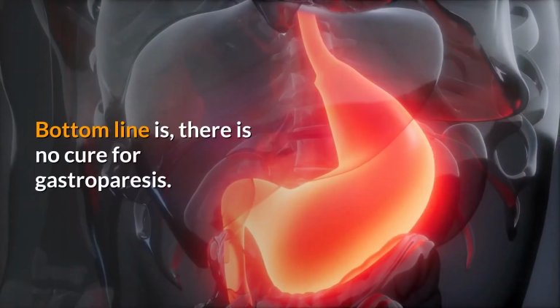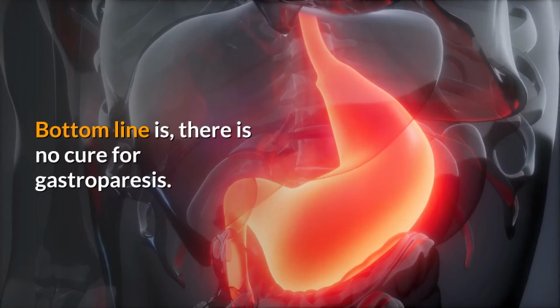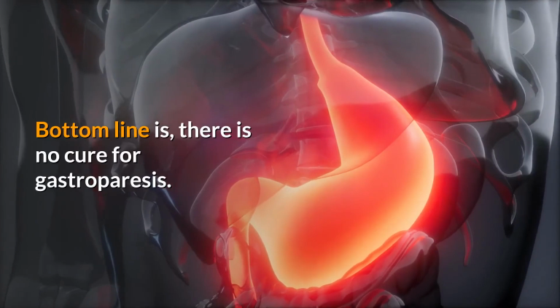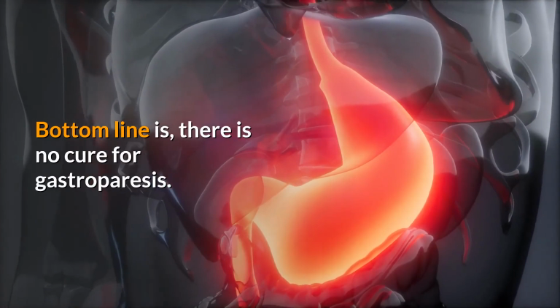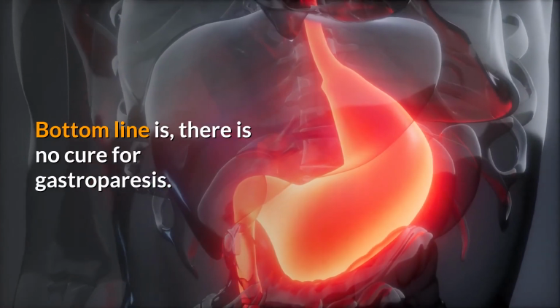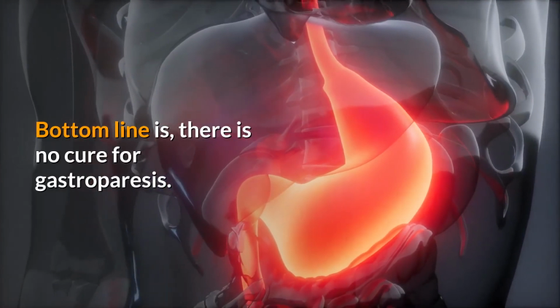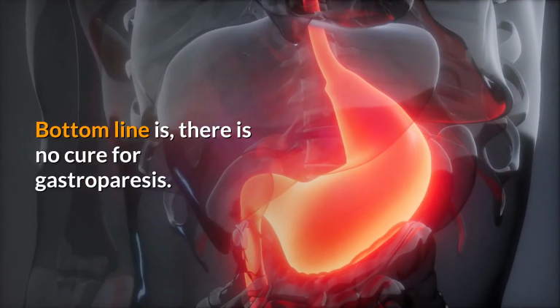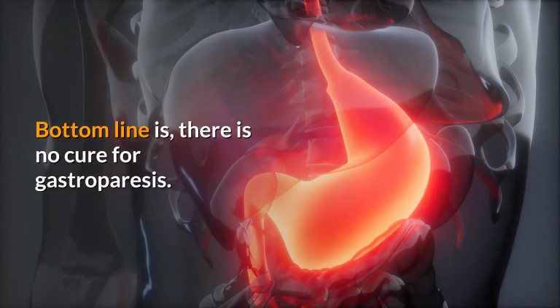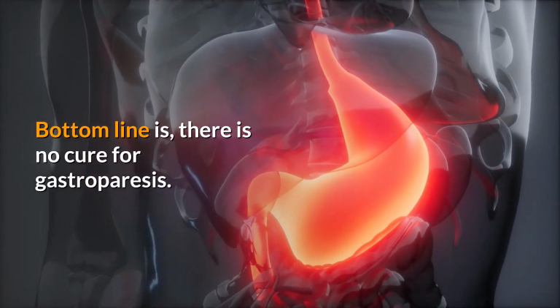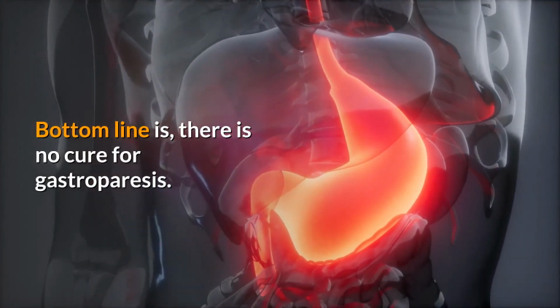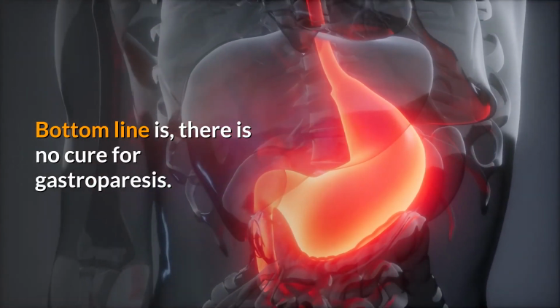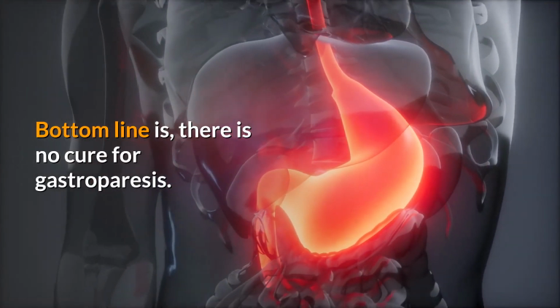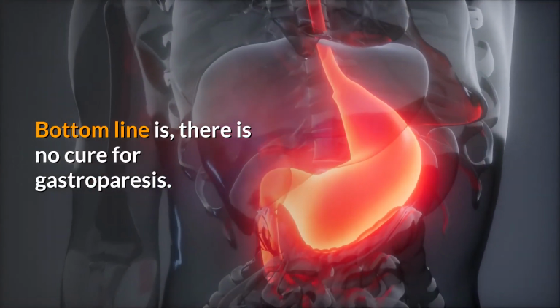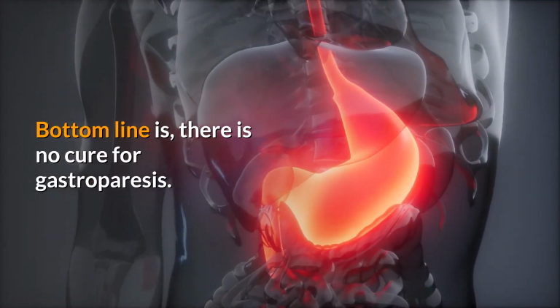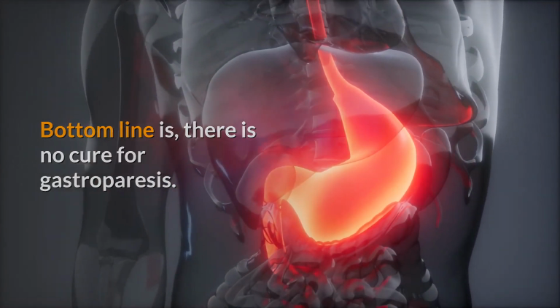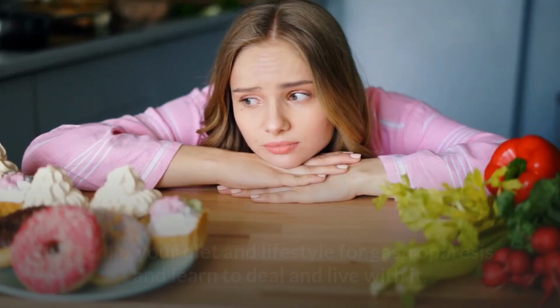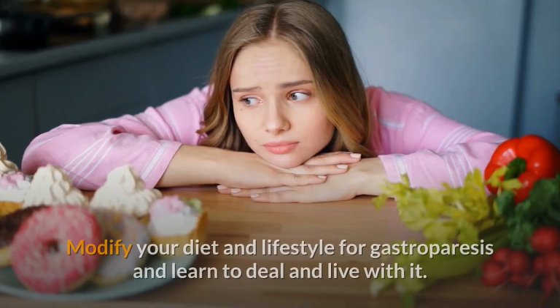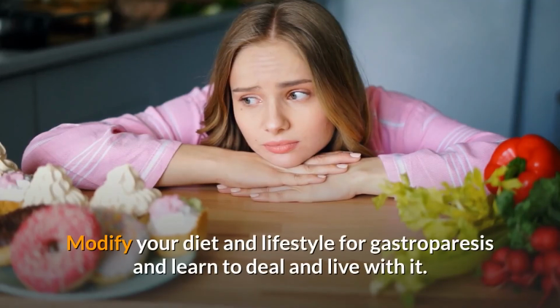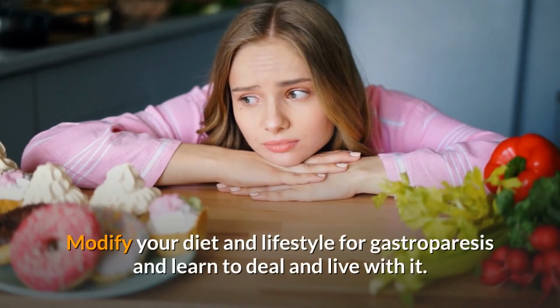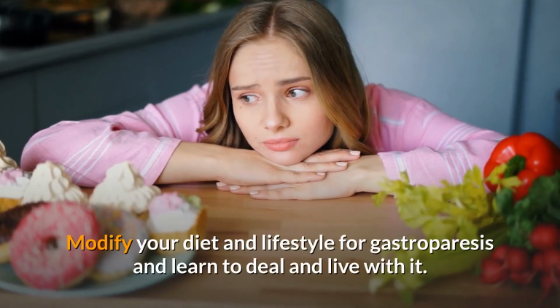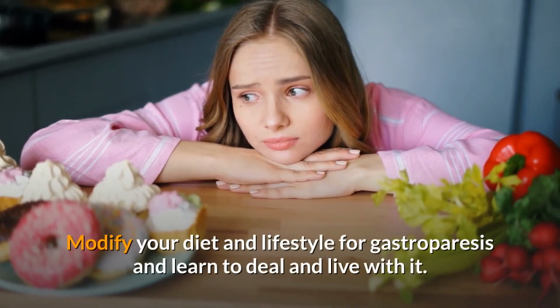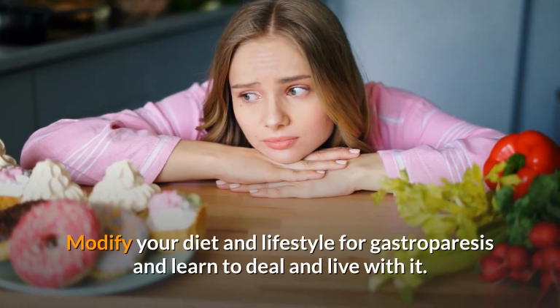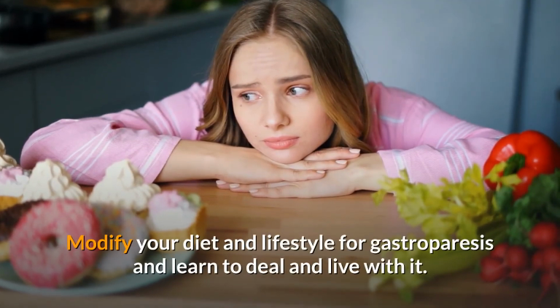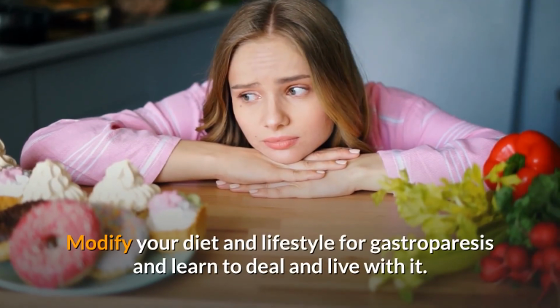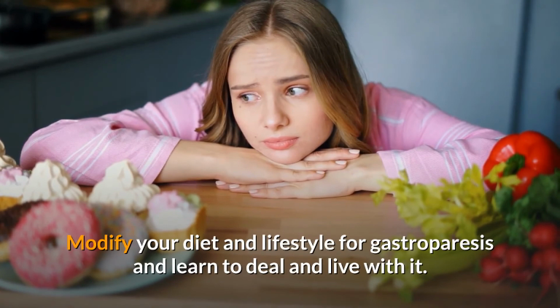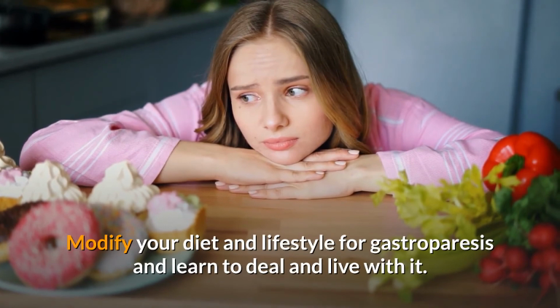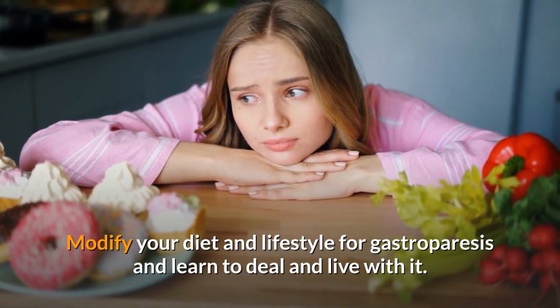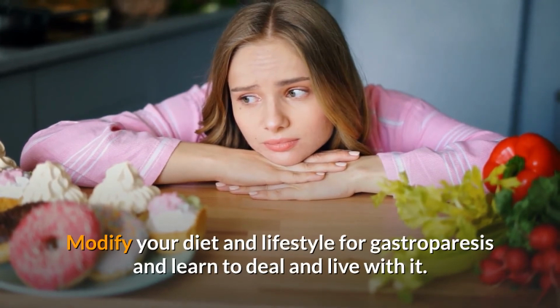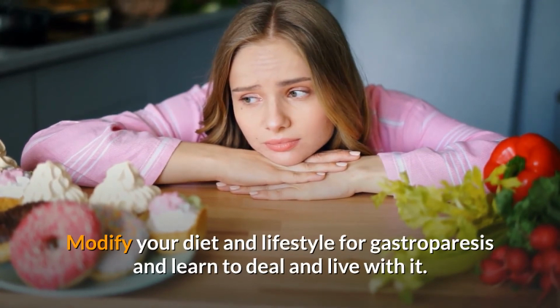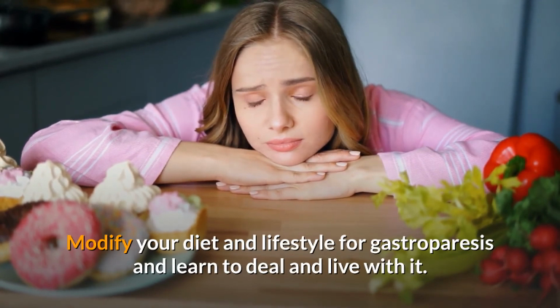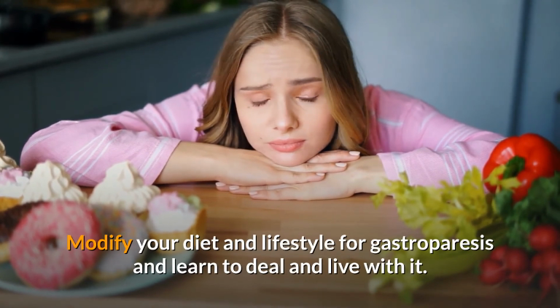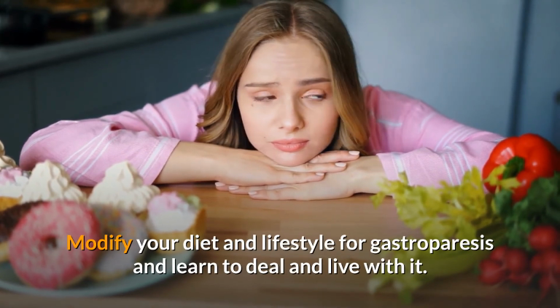The bottom line is there is no cure for gastroparesis. Modify your diet and lifestyle and learn to deal and live with it.